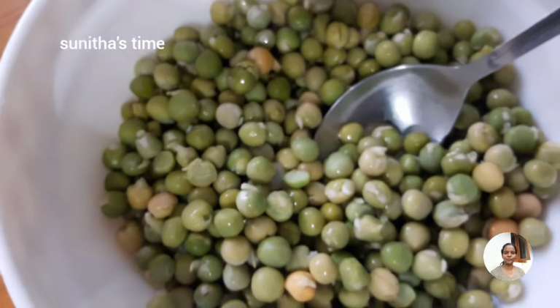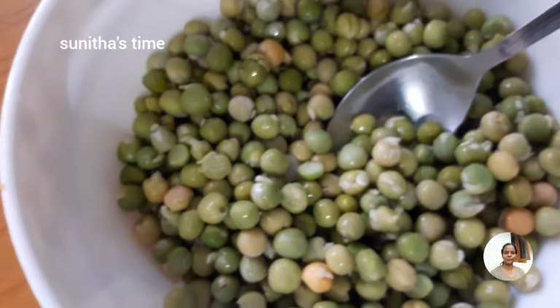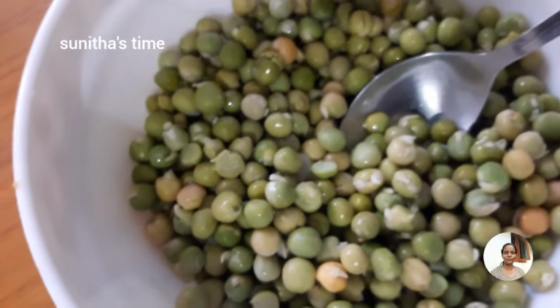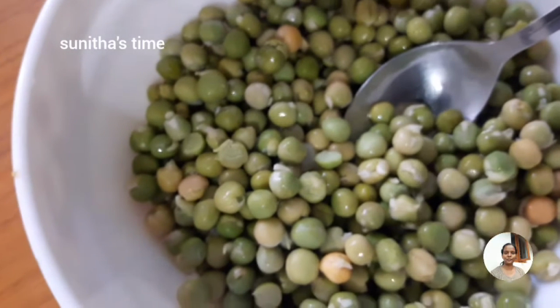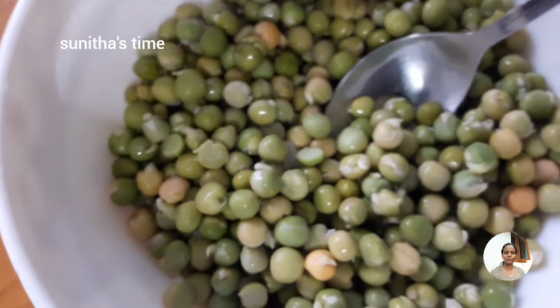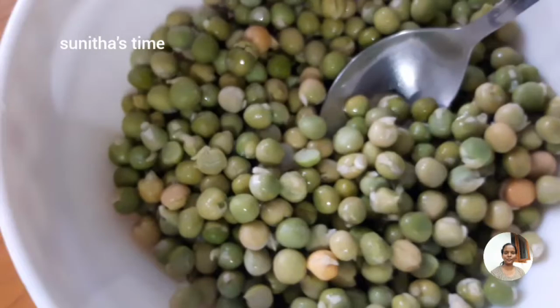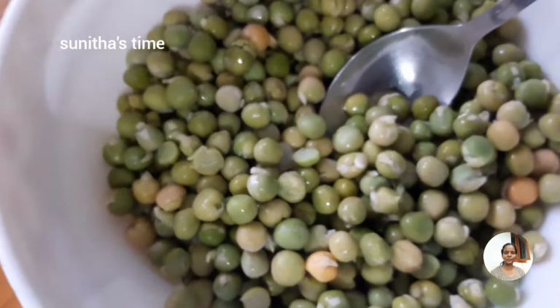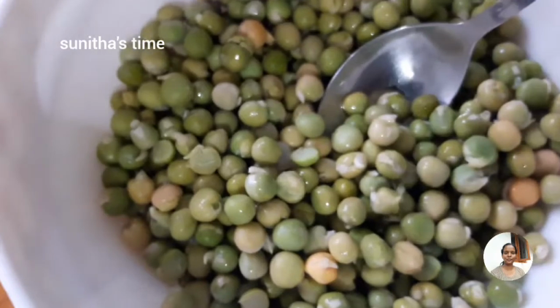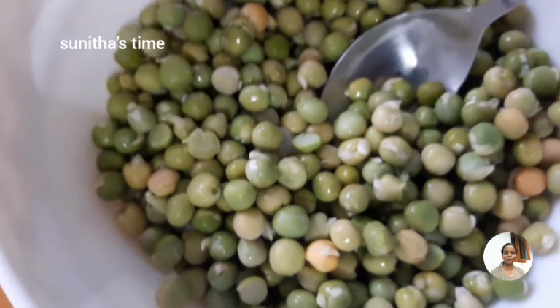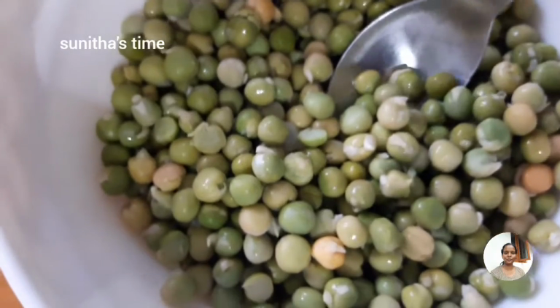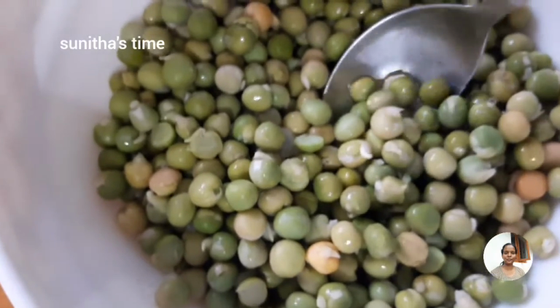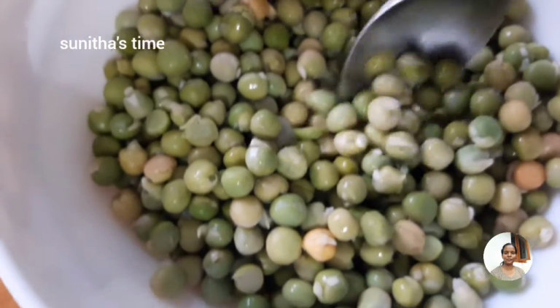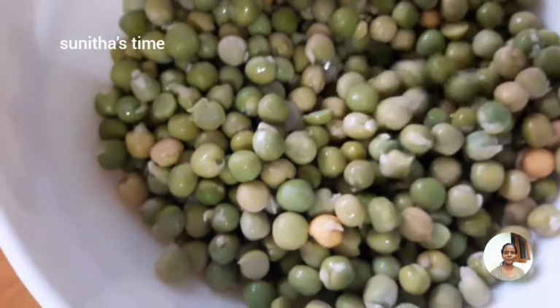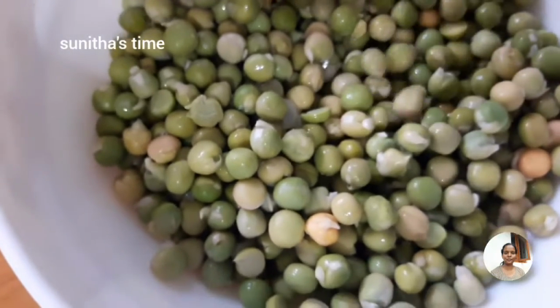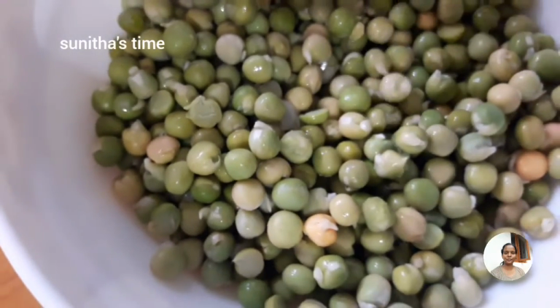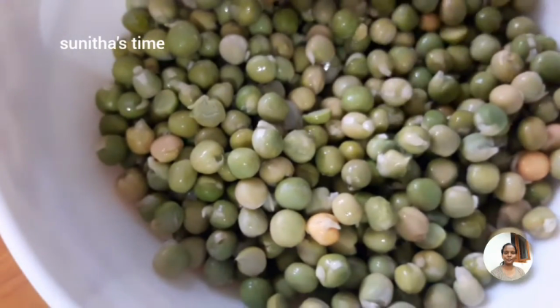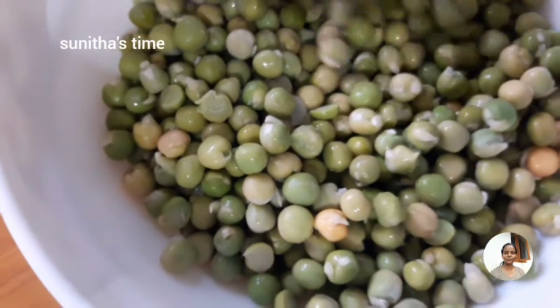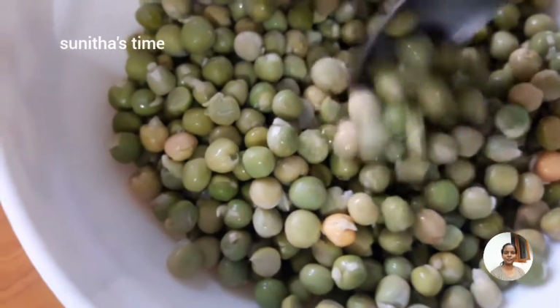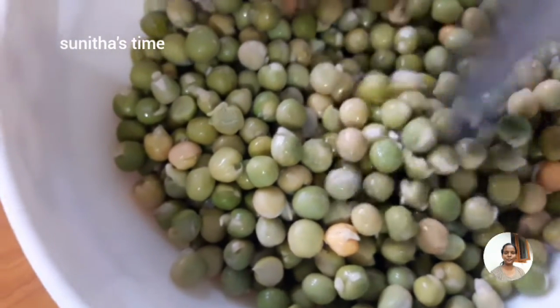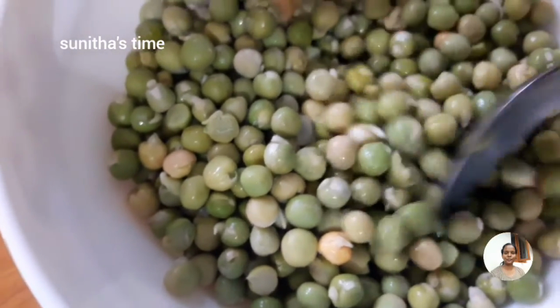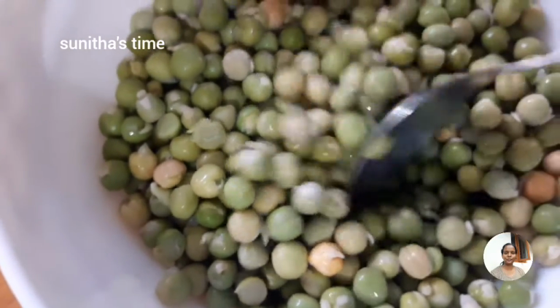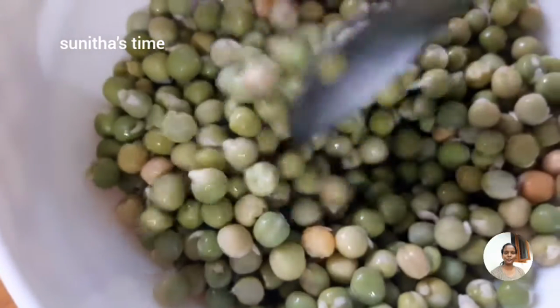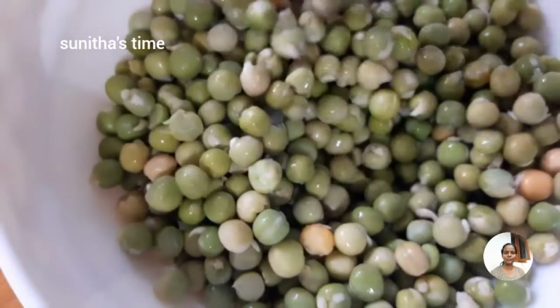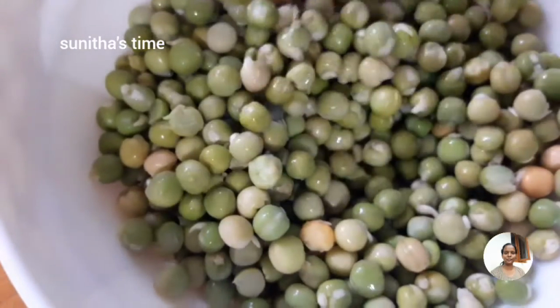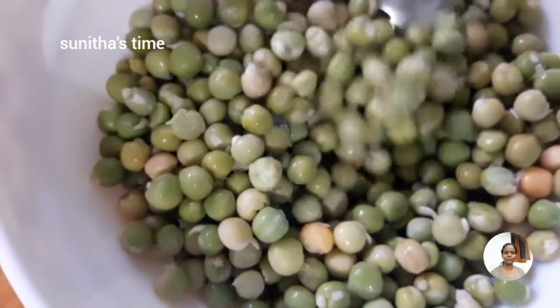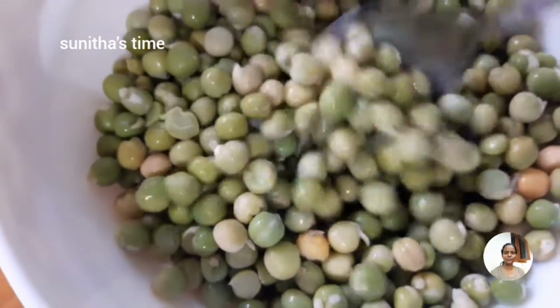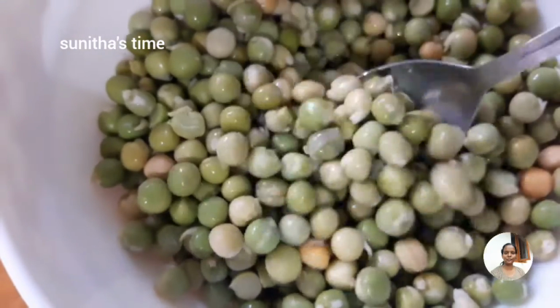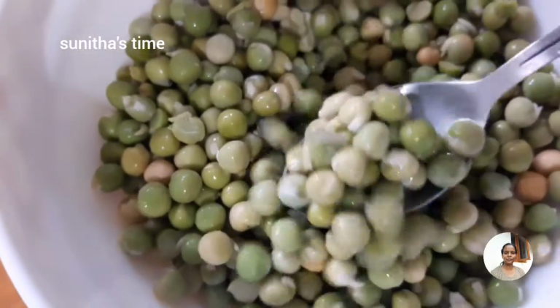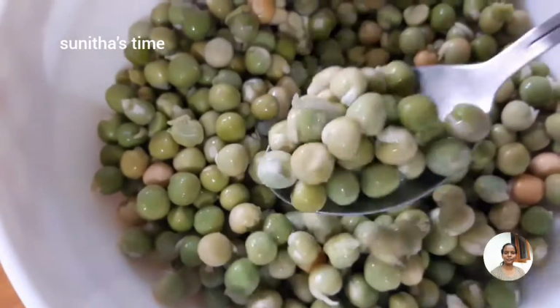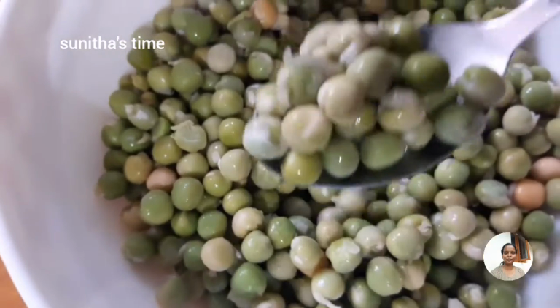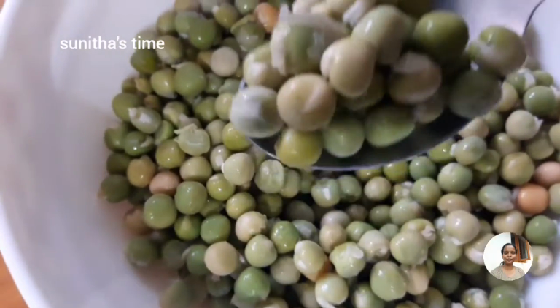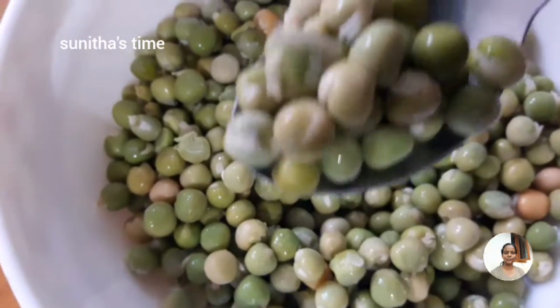Hello friends, welcome to my channel Sunda's Time. Today we are going to make a green peas dish.